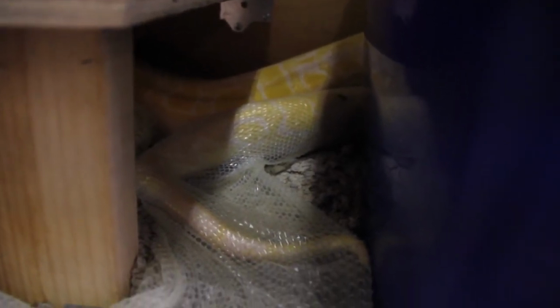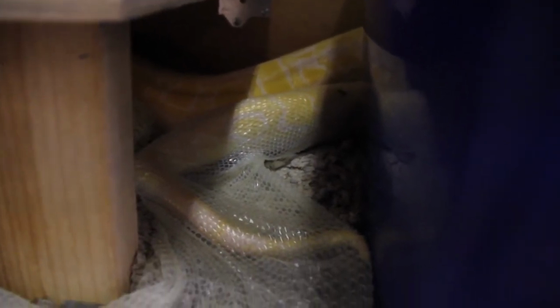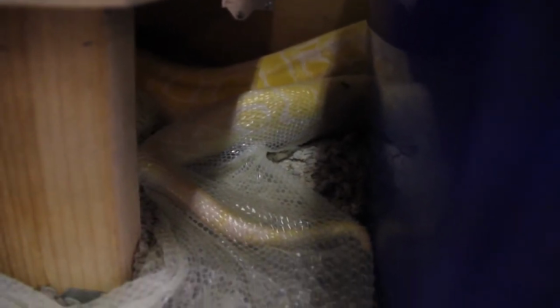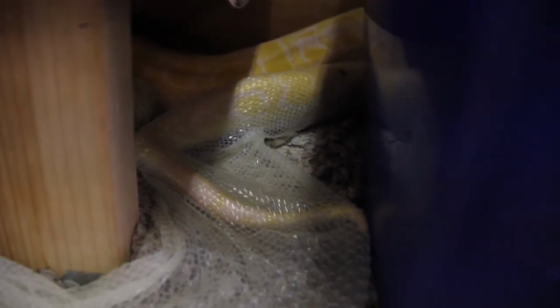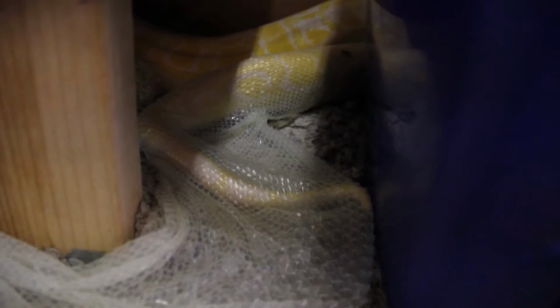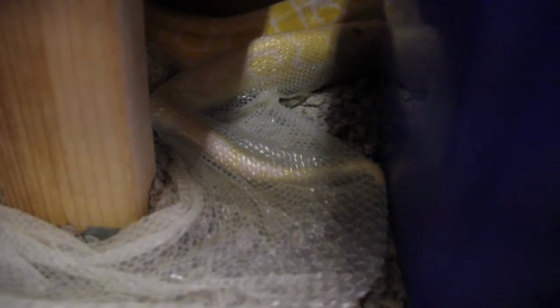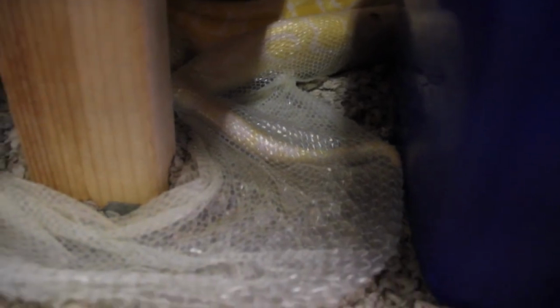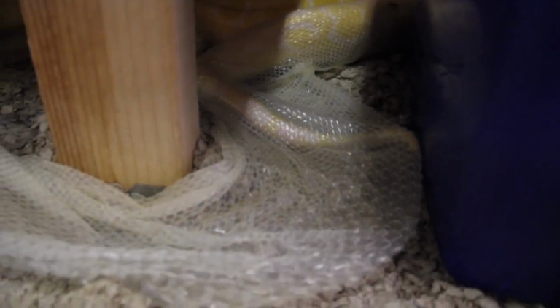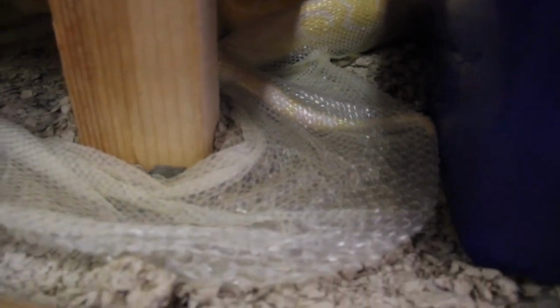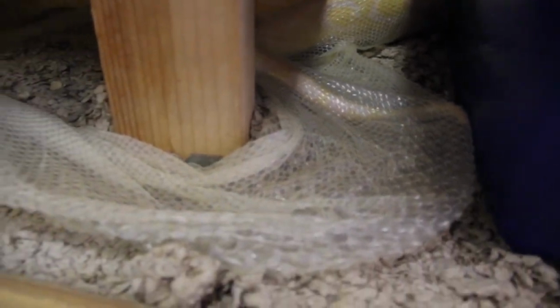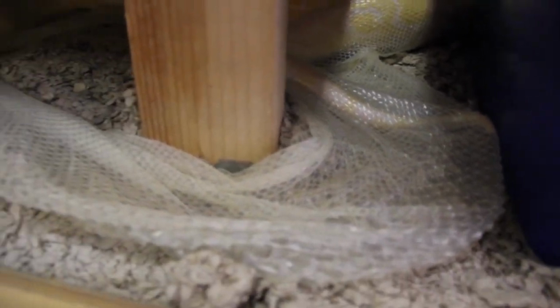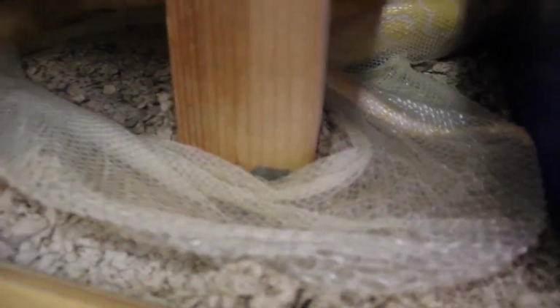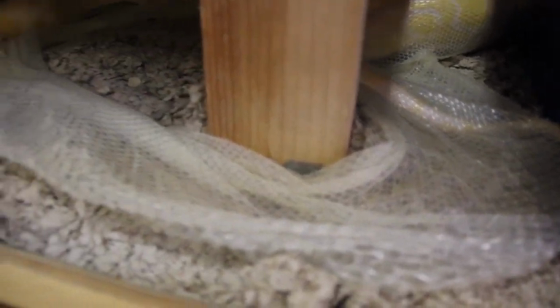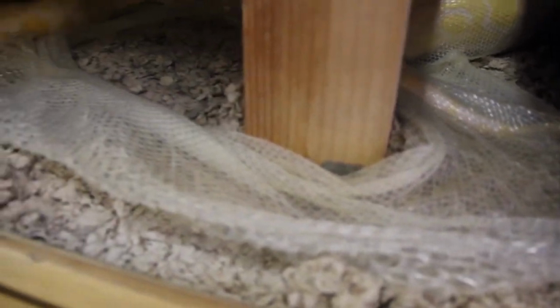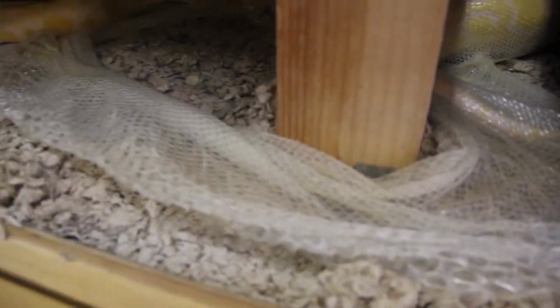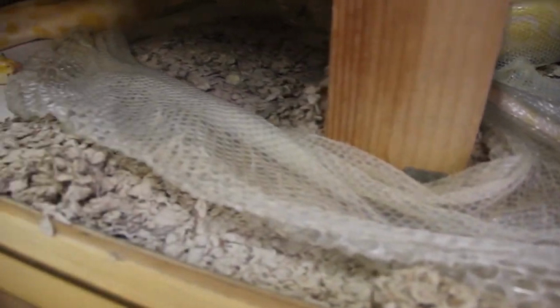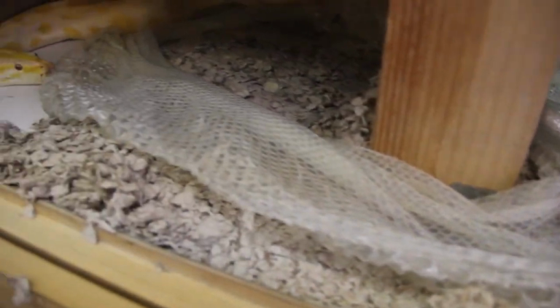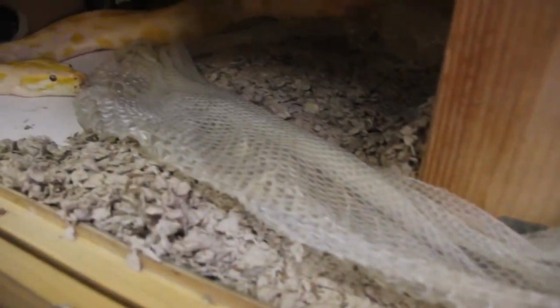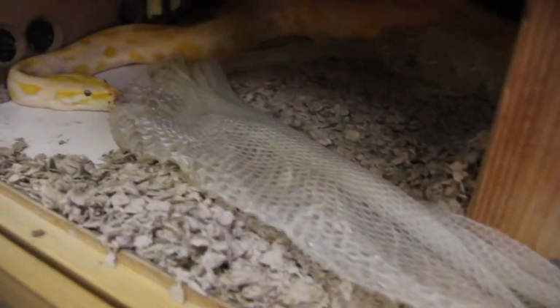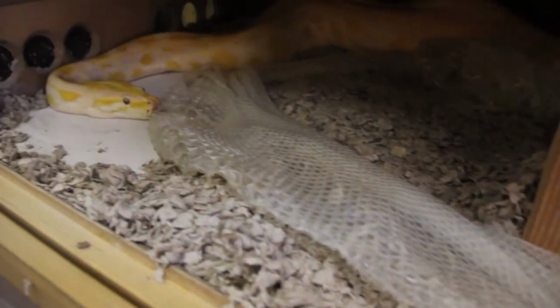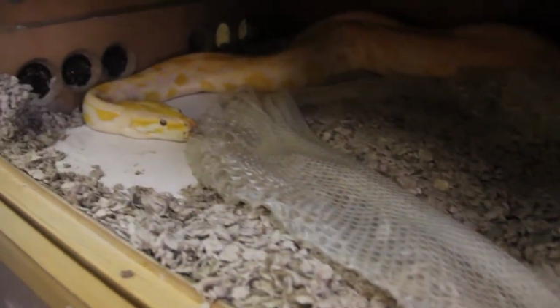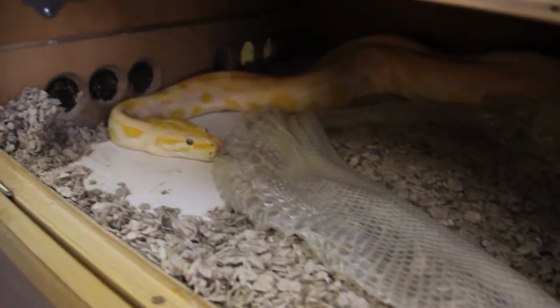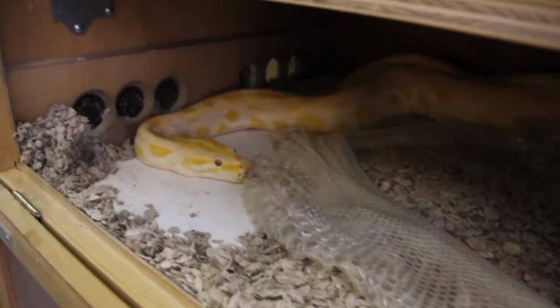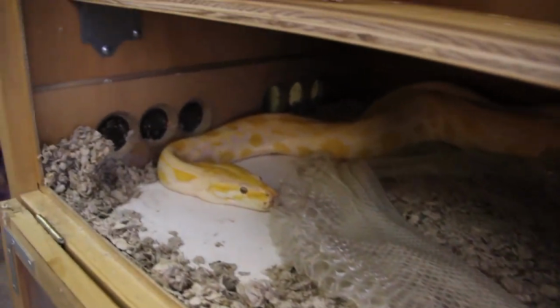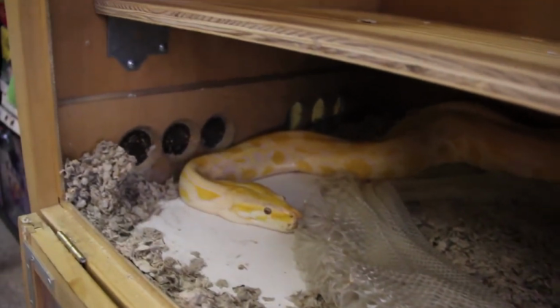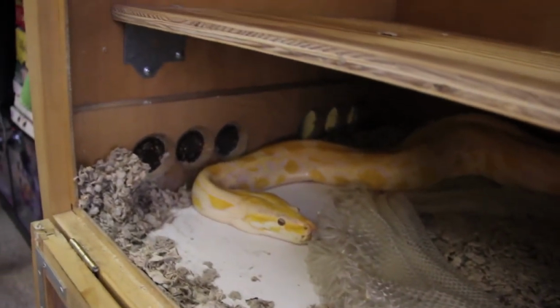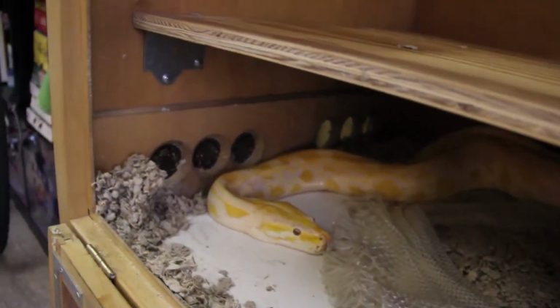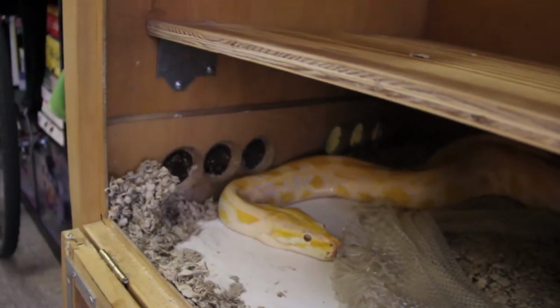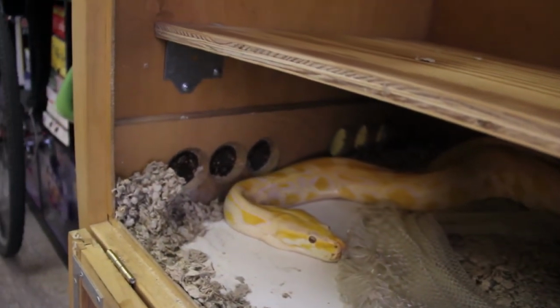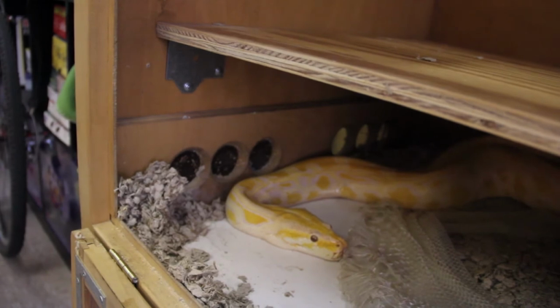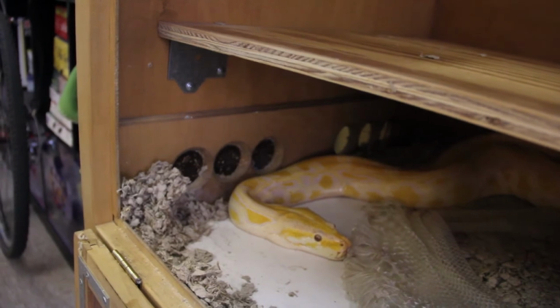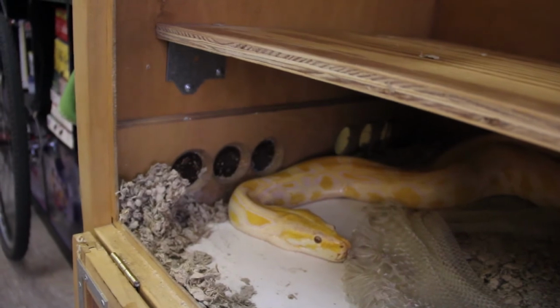There's her tail — she's almost done shedding. This is a long process; it's probably 30 minutes to an hour.